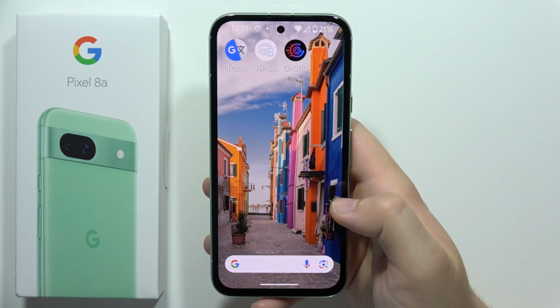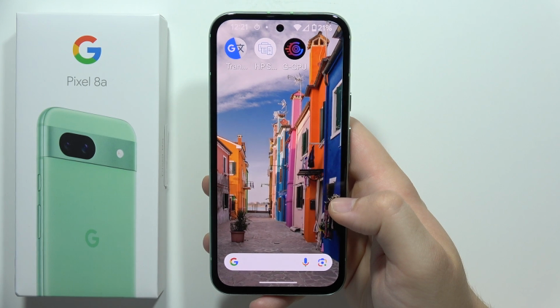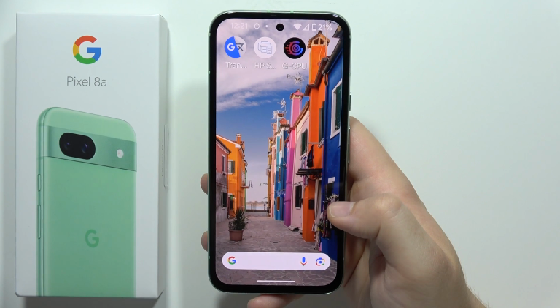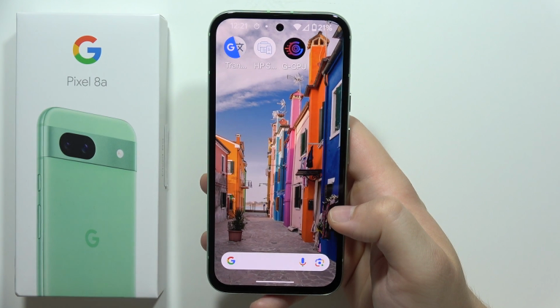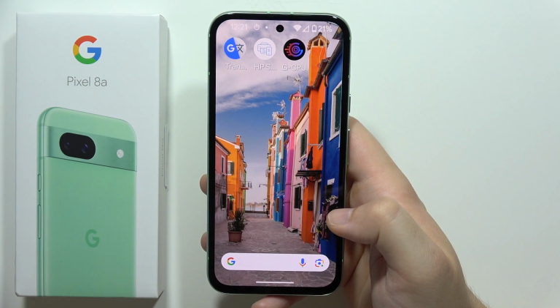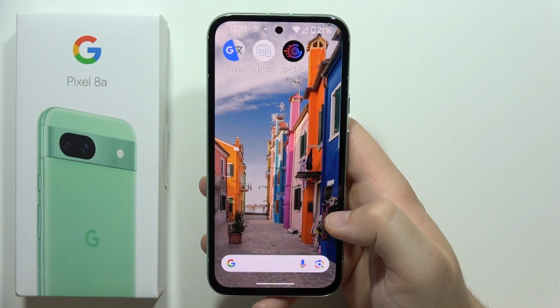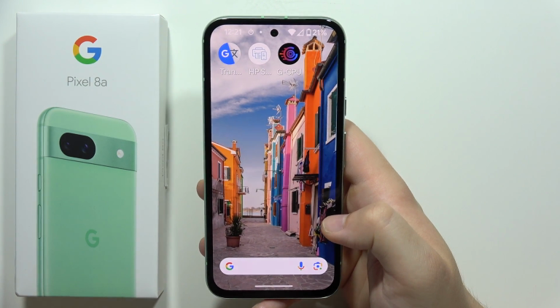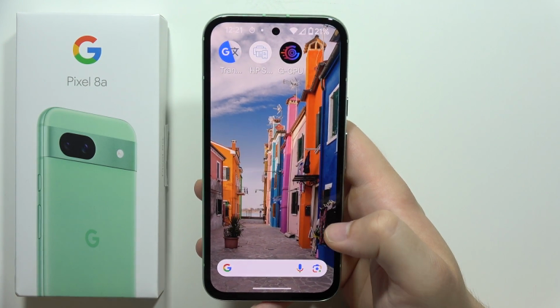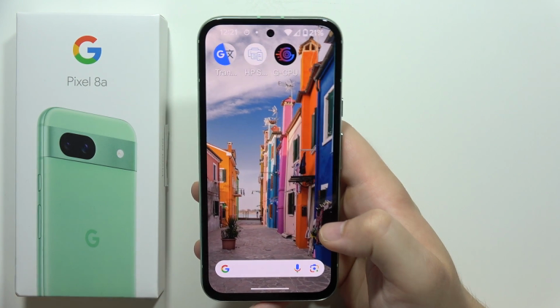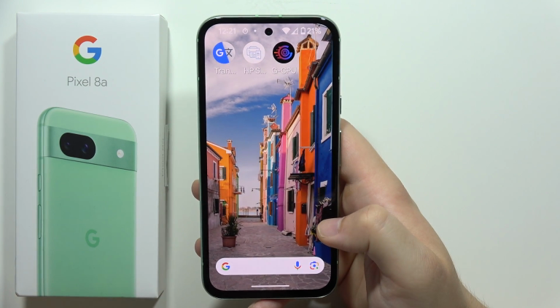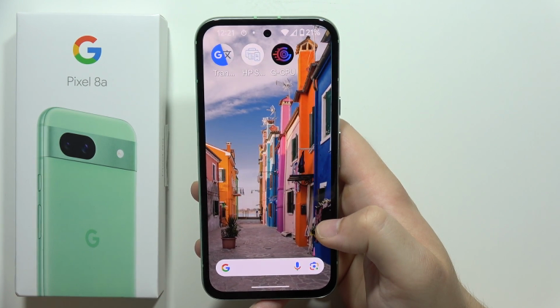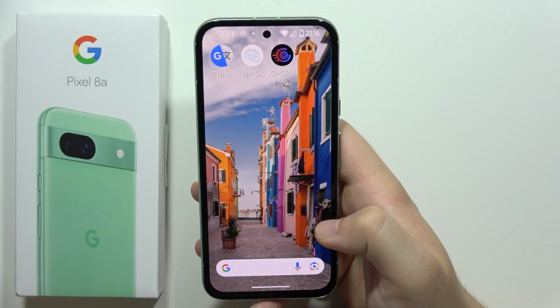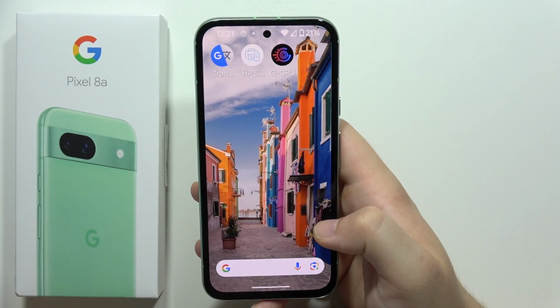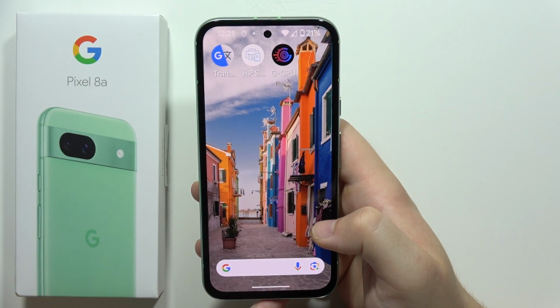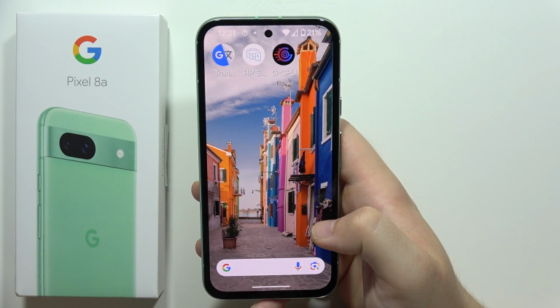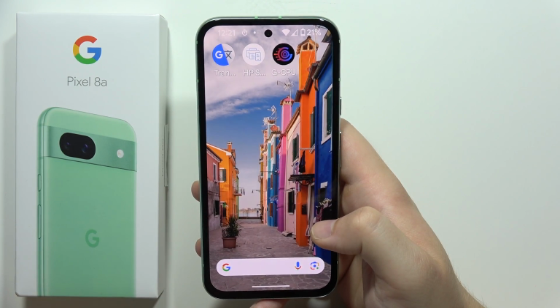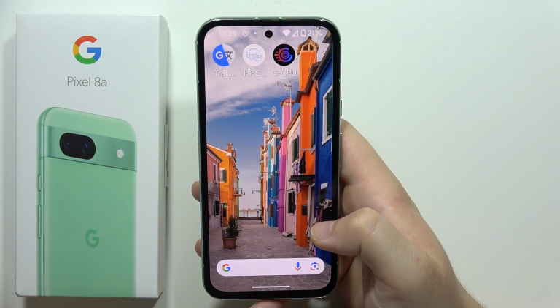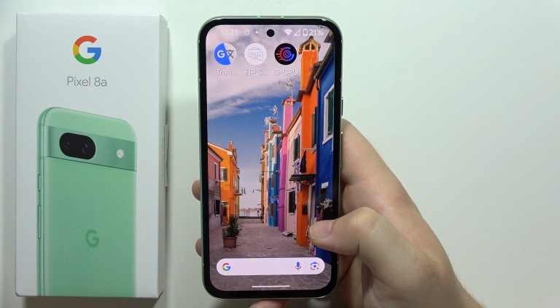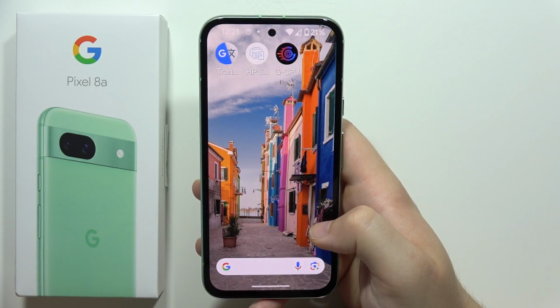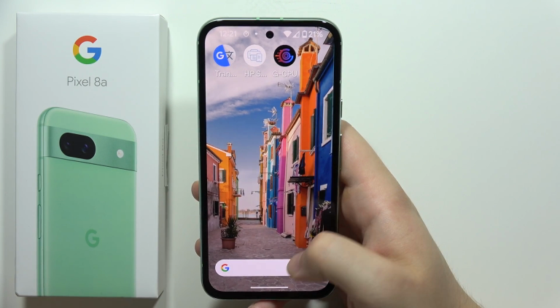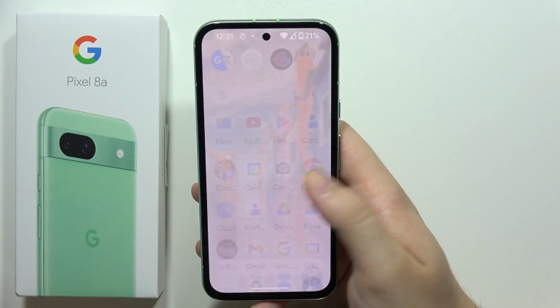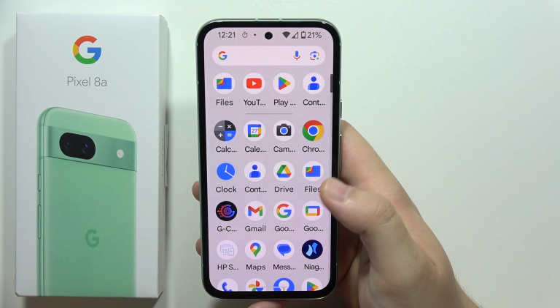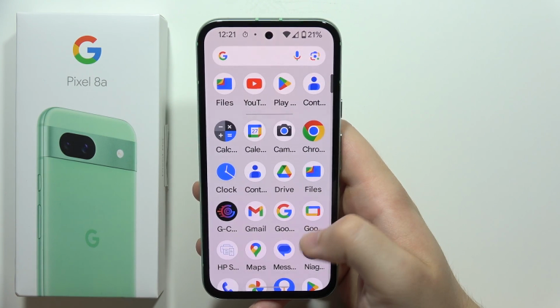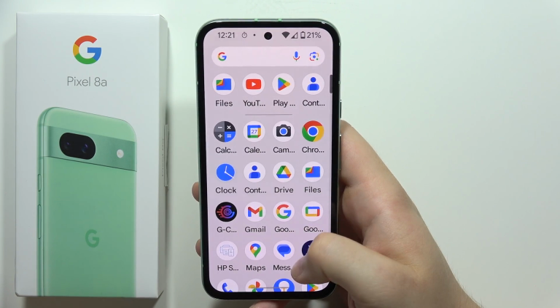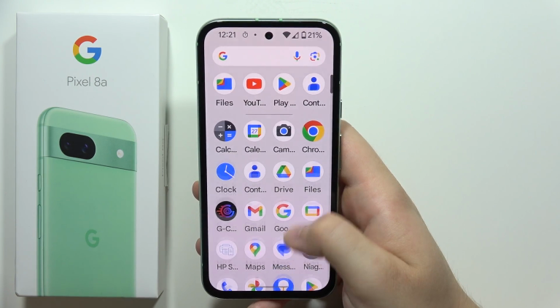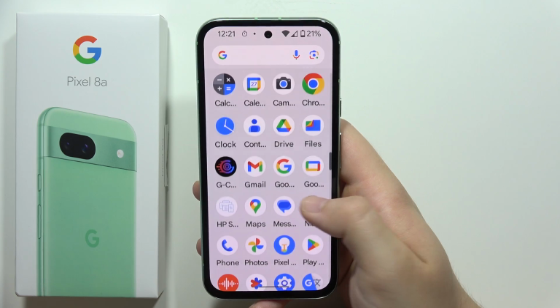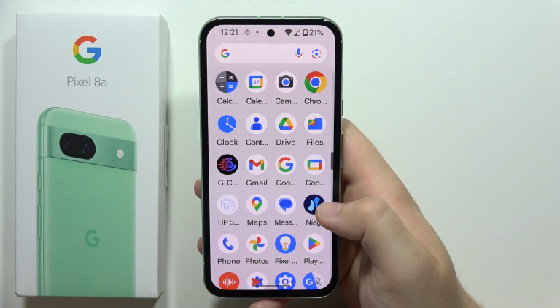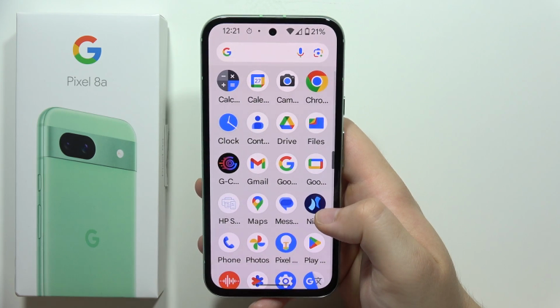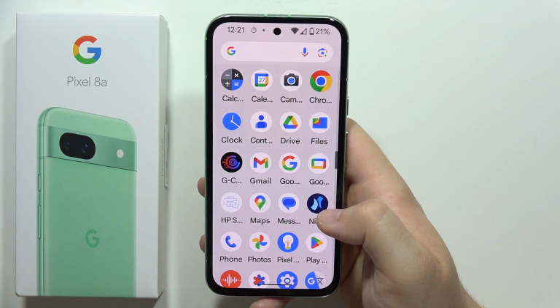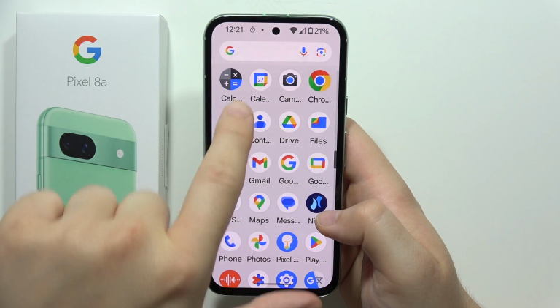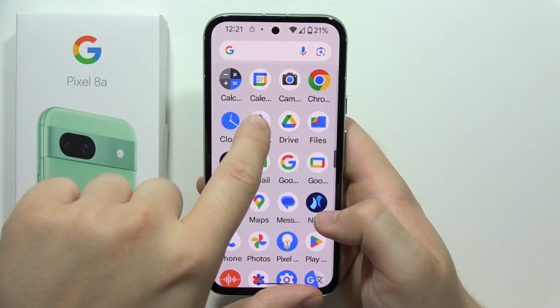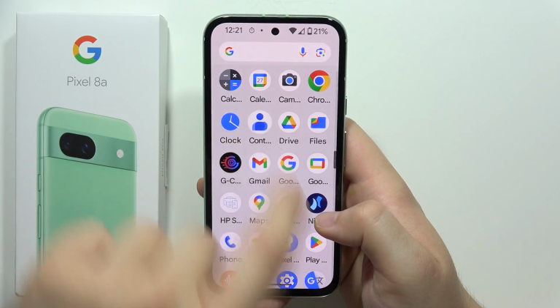To move contacts from your SIM card to the phone storage on the Google Pixel 8a, first of all you will have to open the Contacts application.